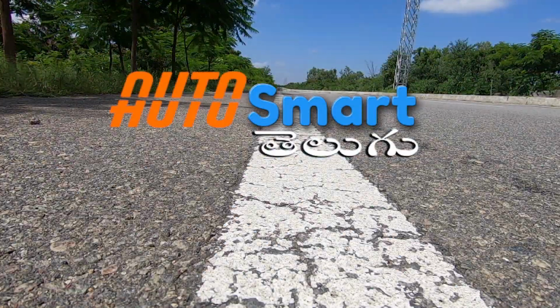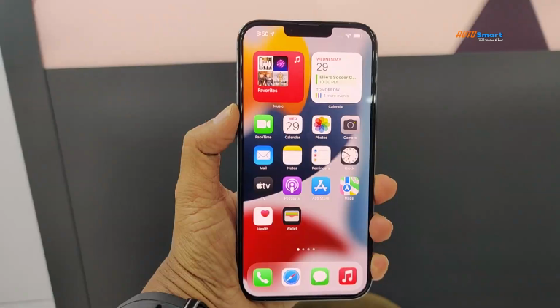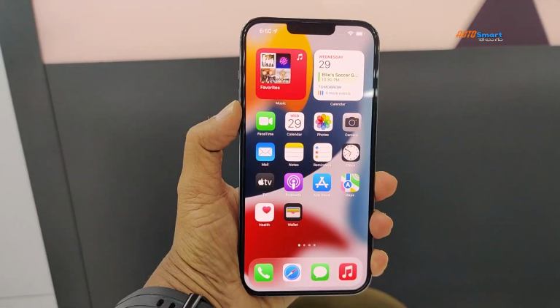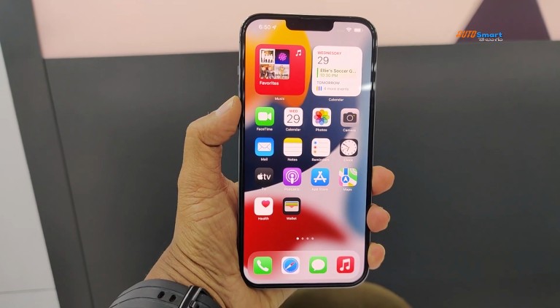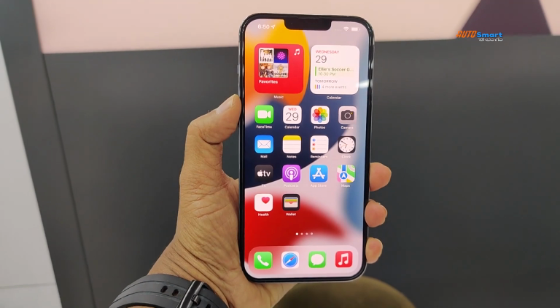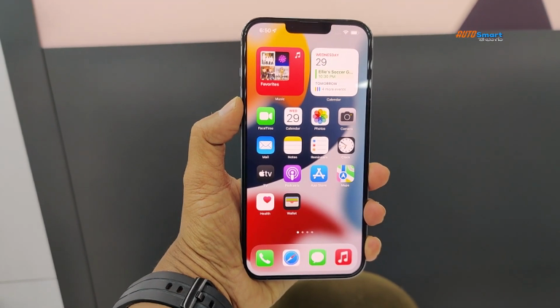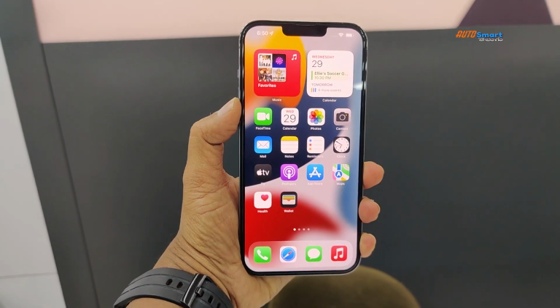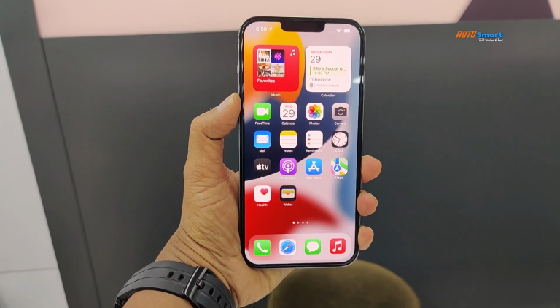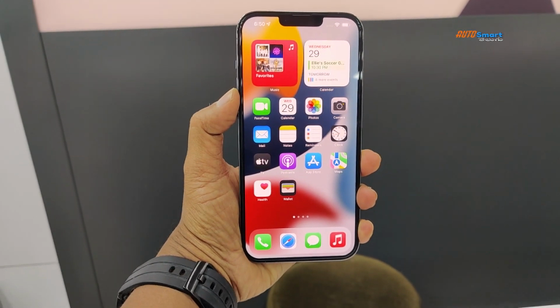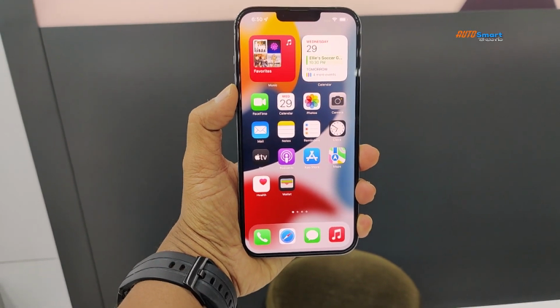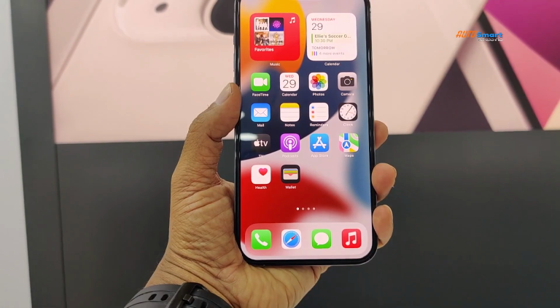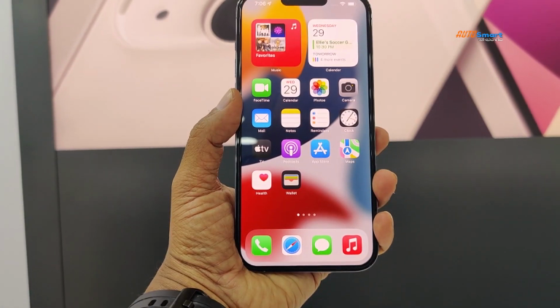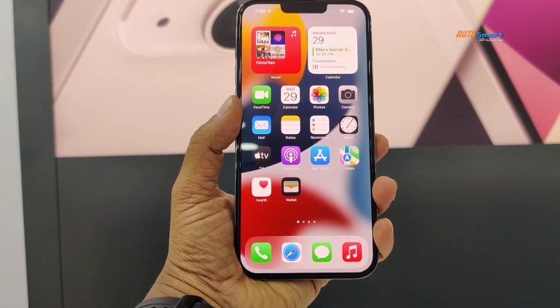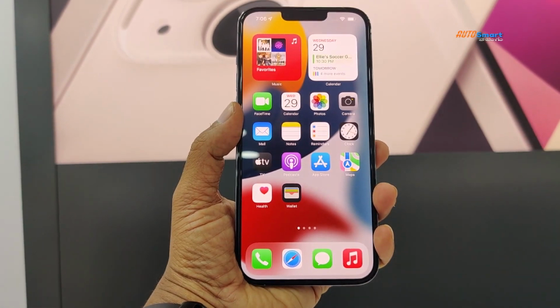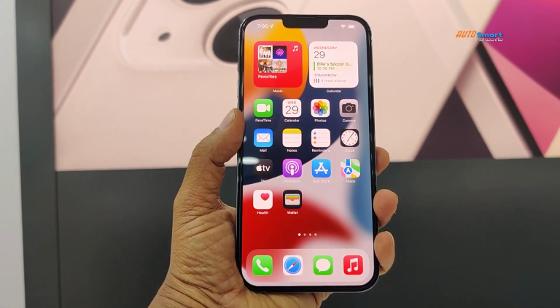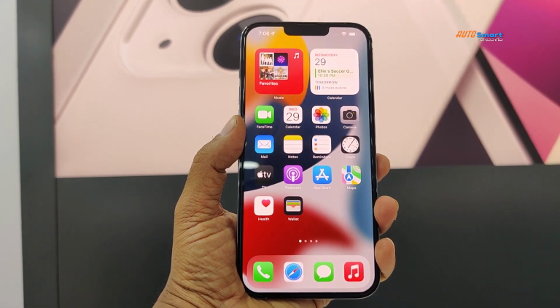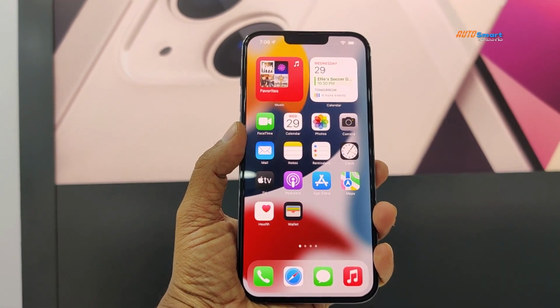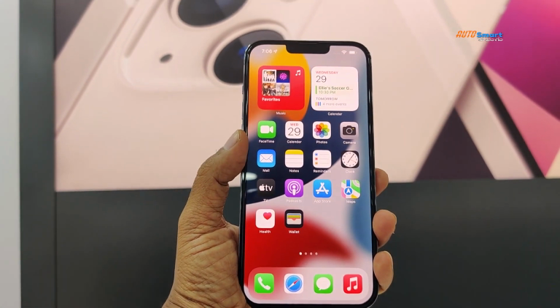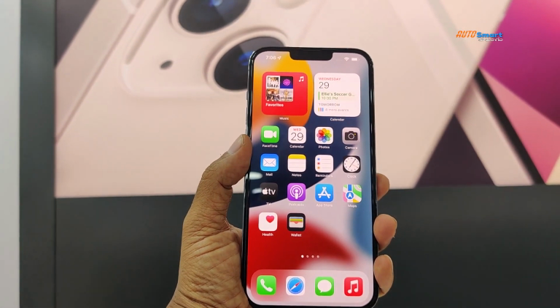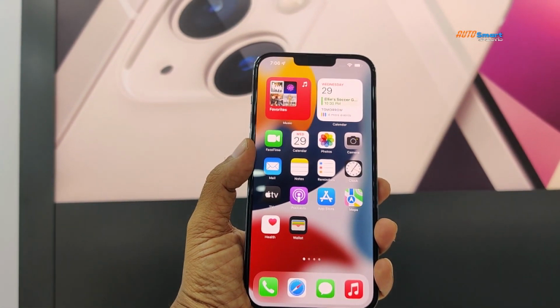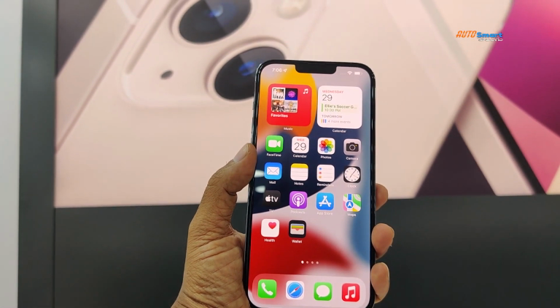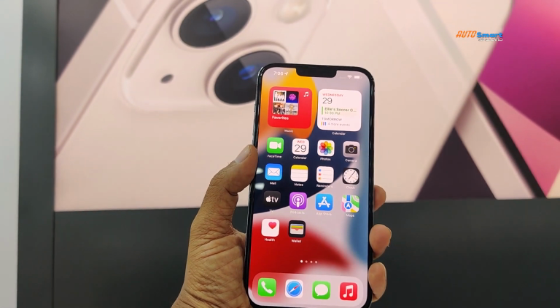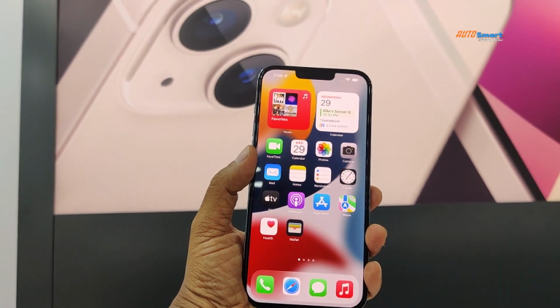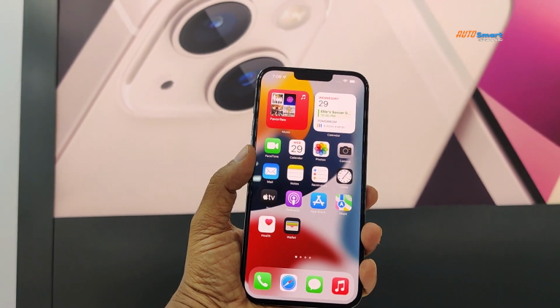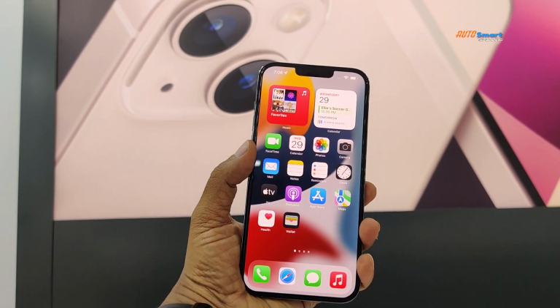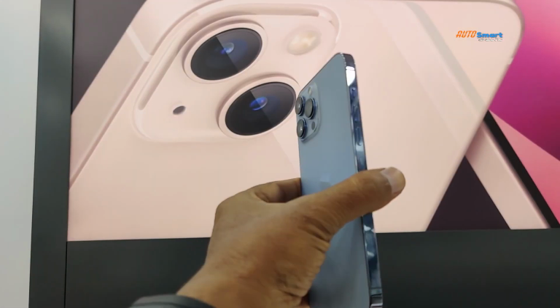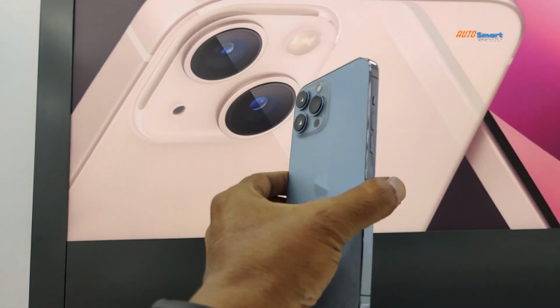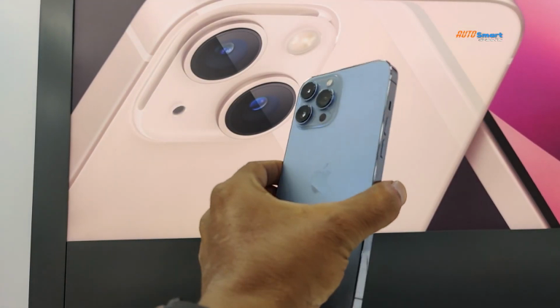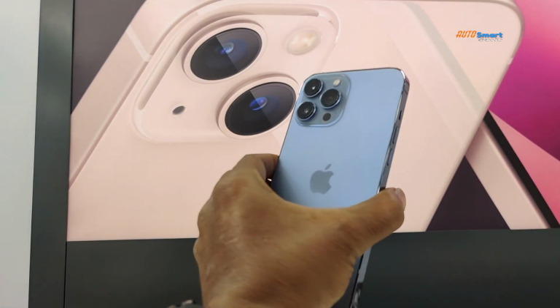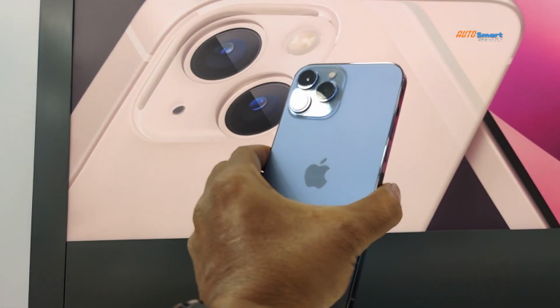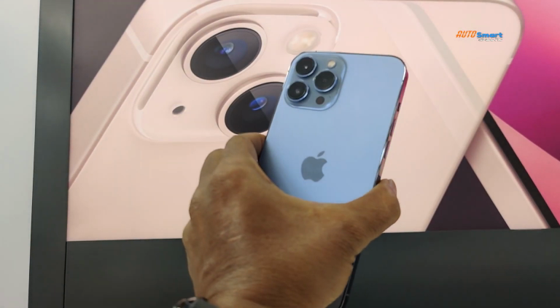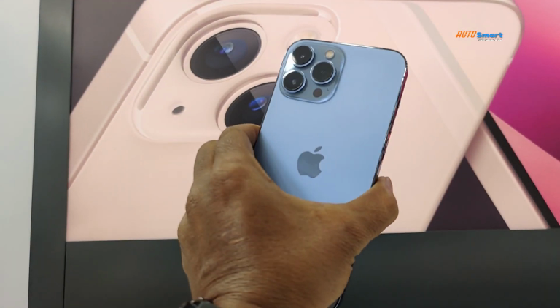Hello, Namaste. Welcome back to AutoSmart Telegram channel. We are looking at all new iPhone 13 Pro Max.